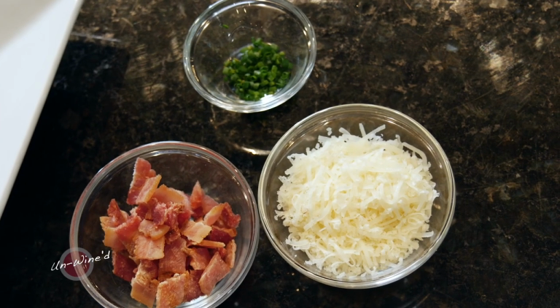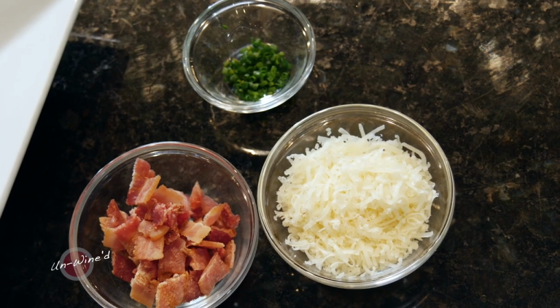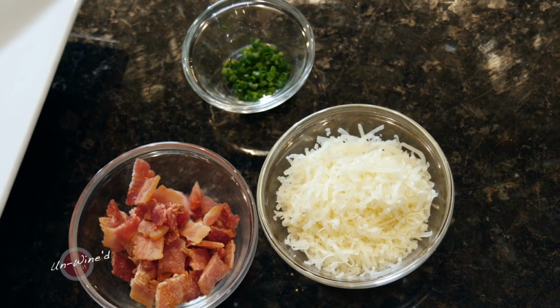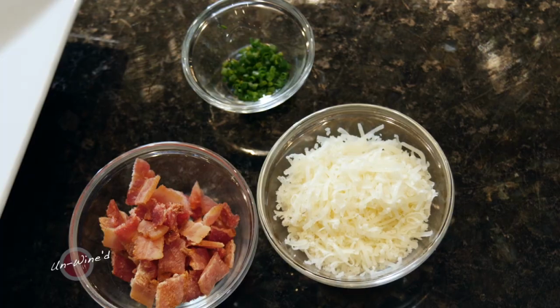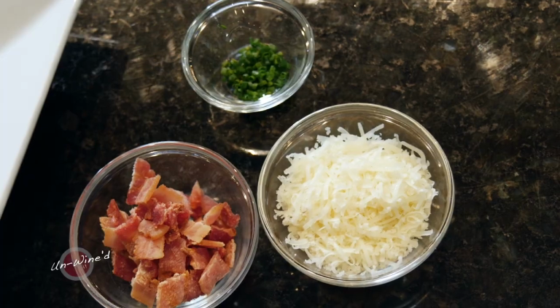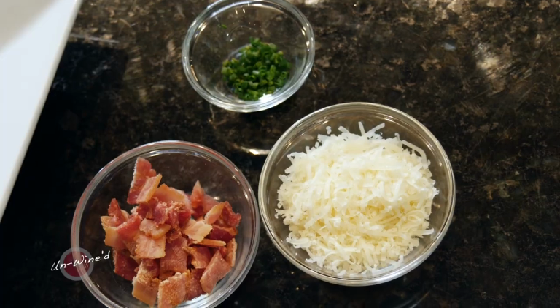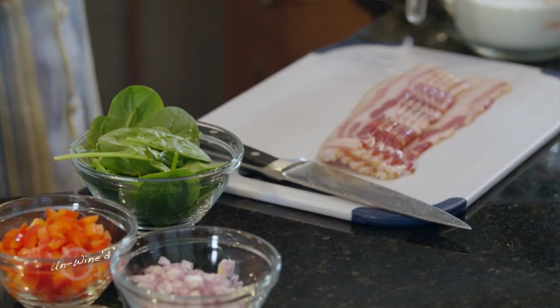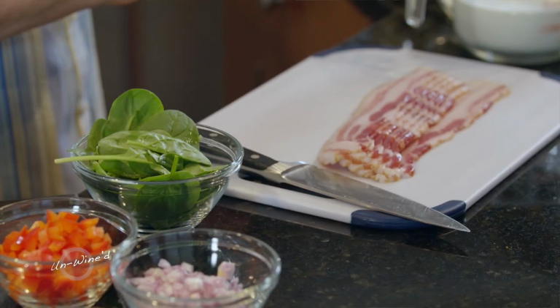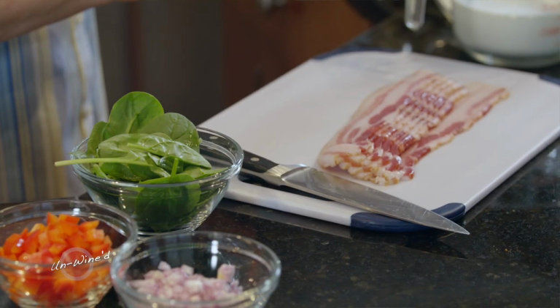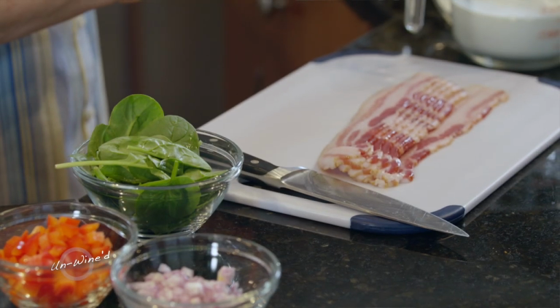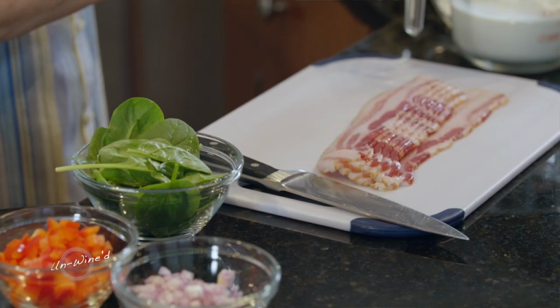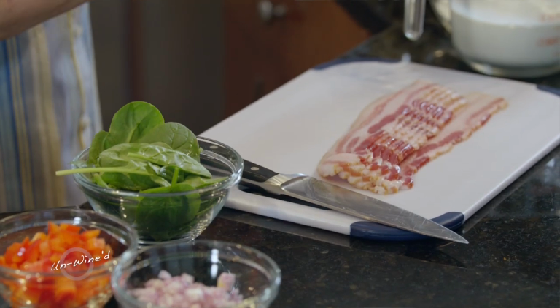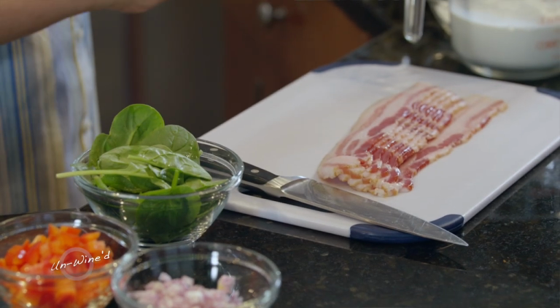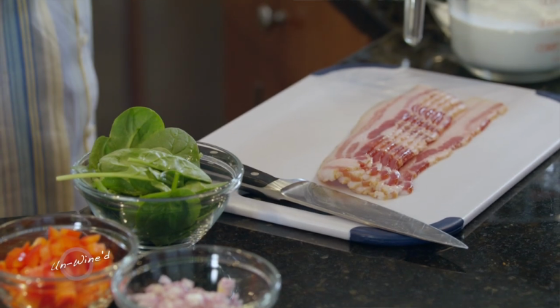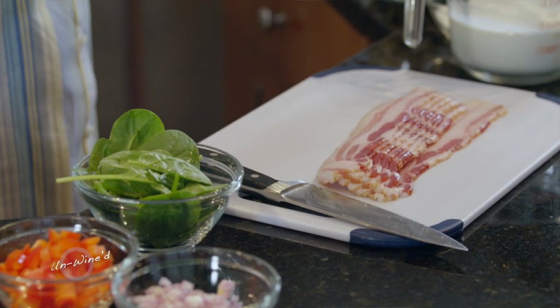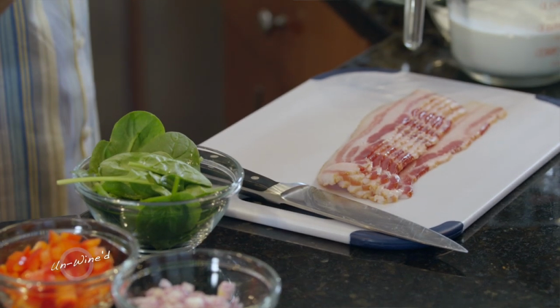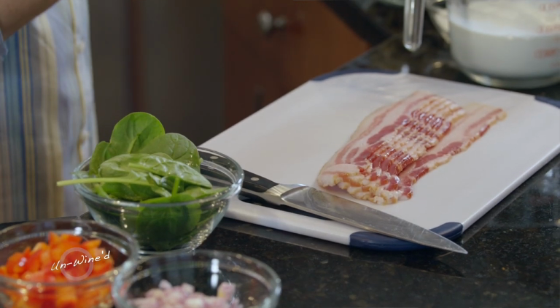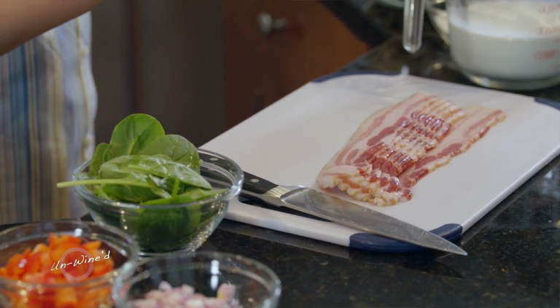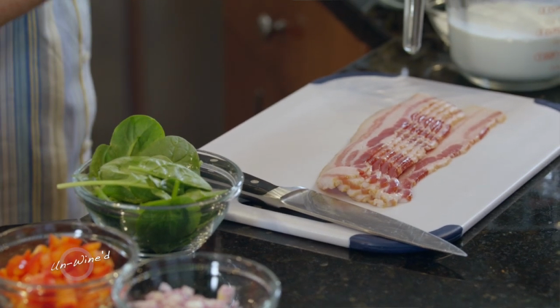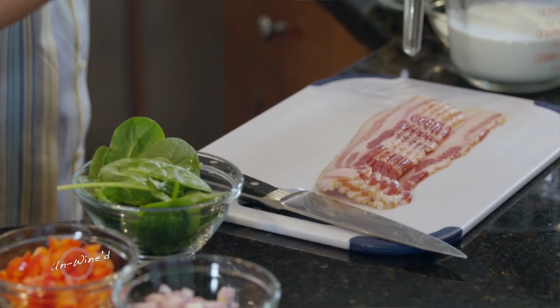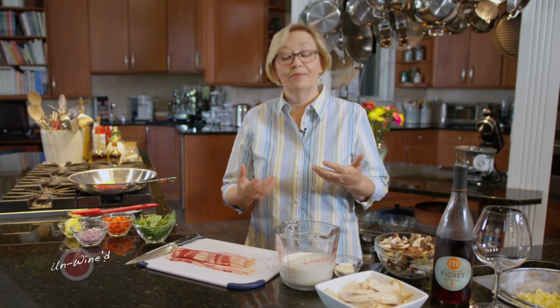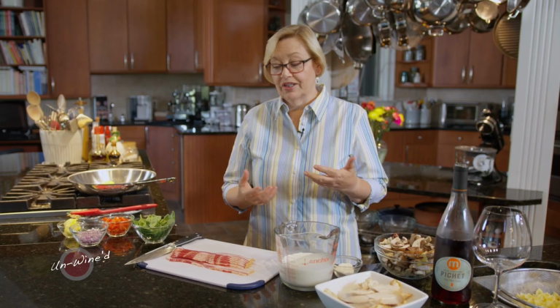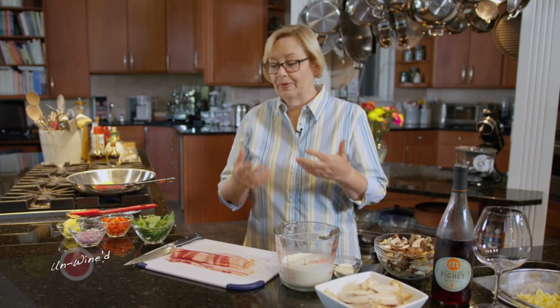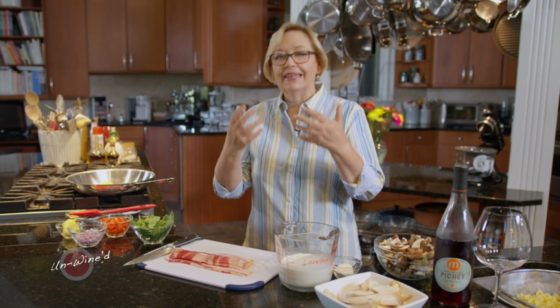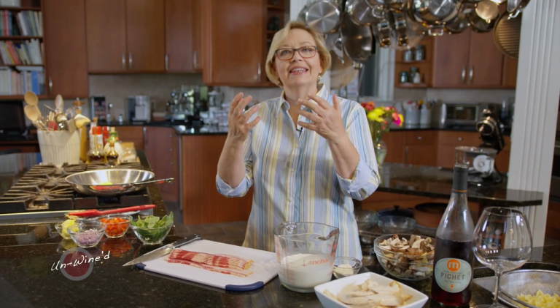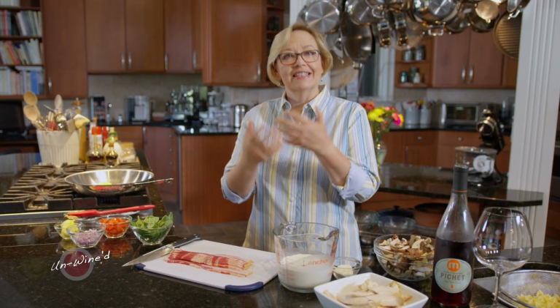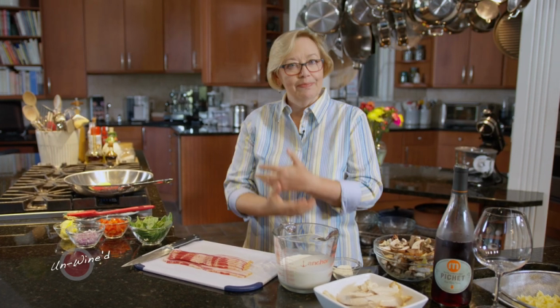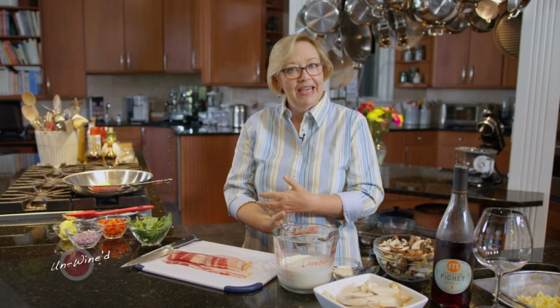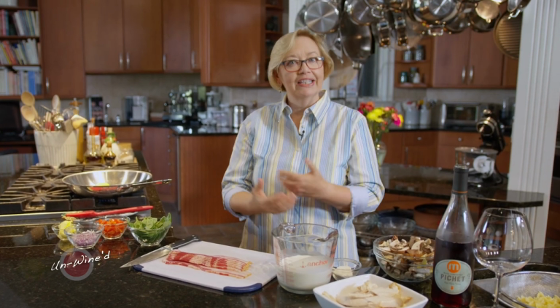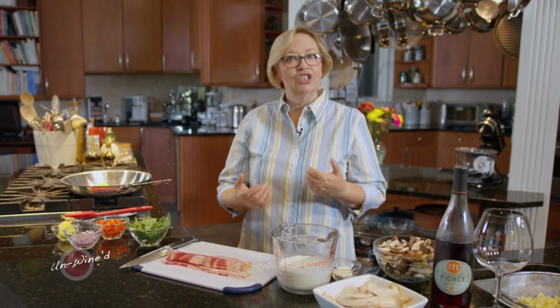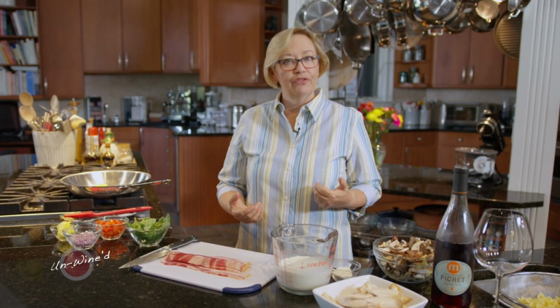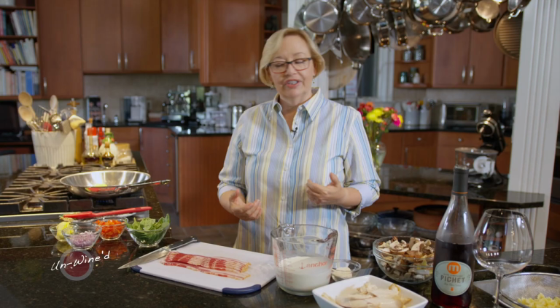Now just like the last one that I did, this one is made with a cream sauce, but this is made a little differently.